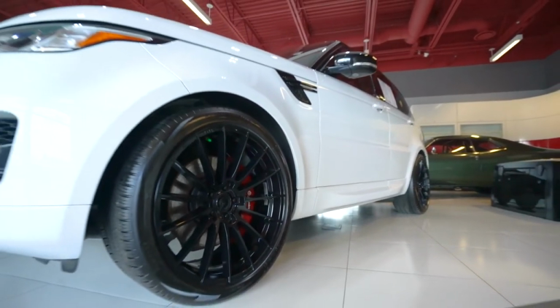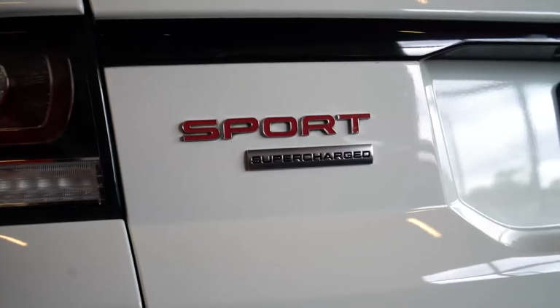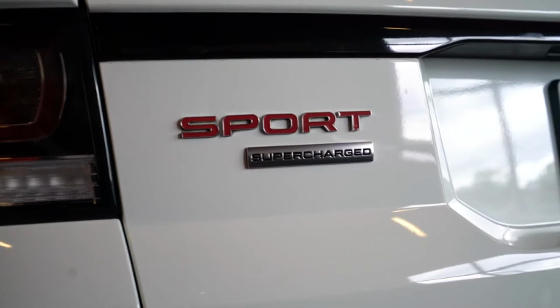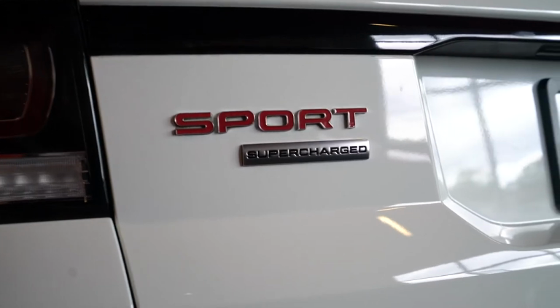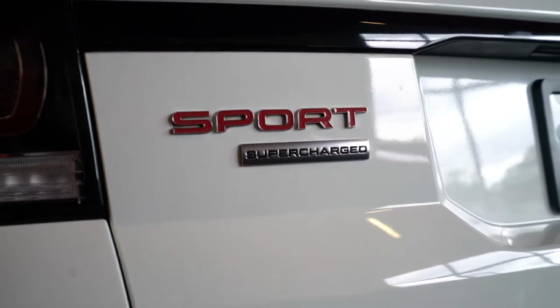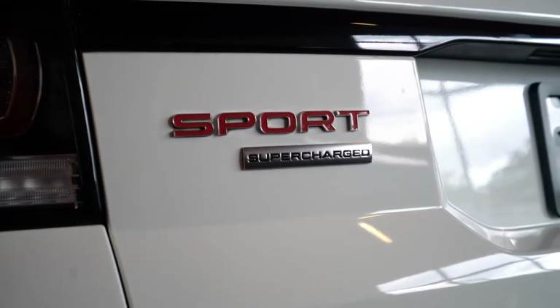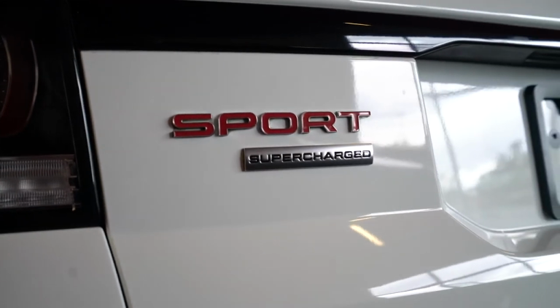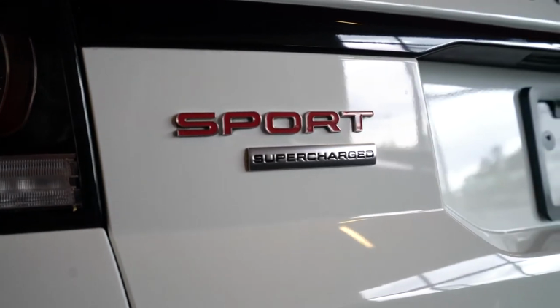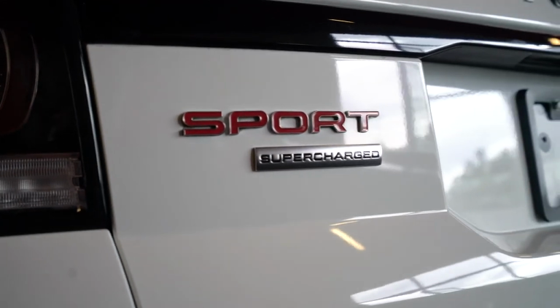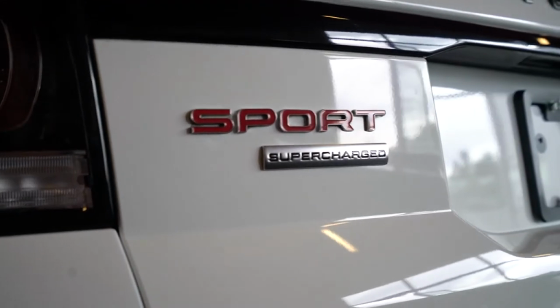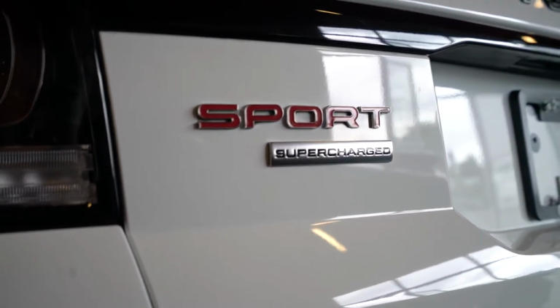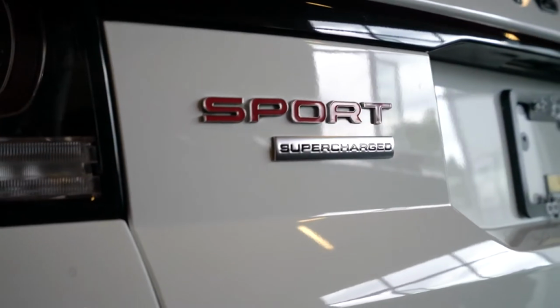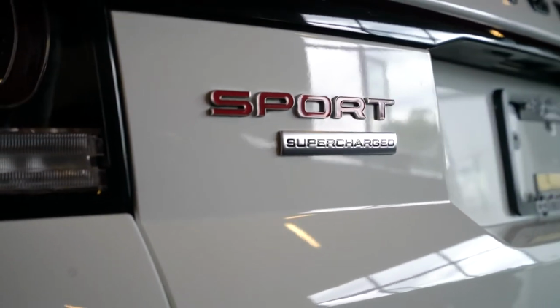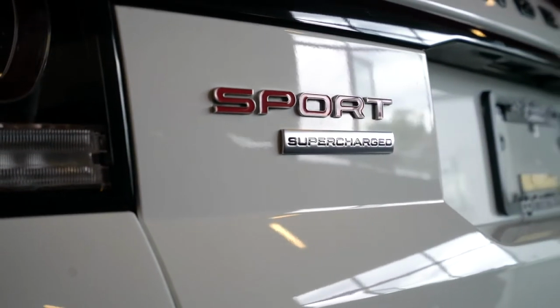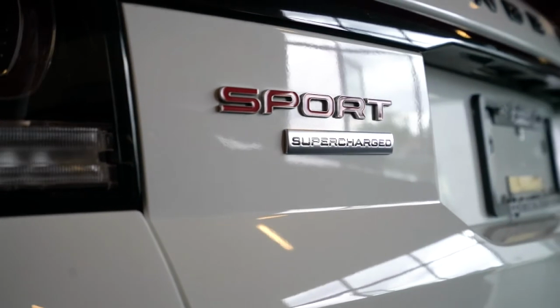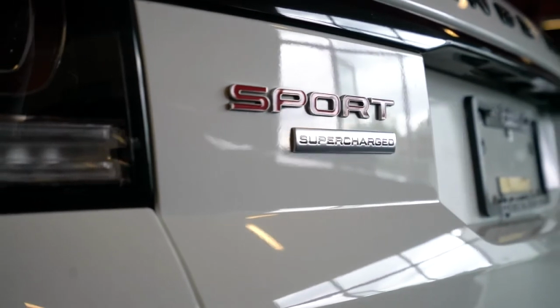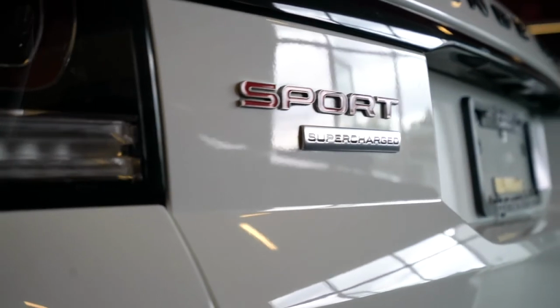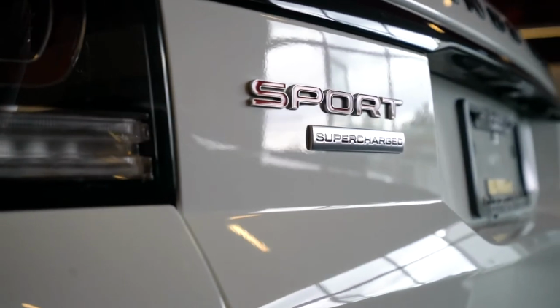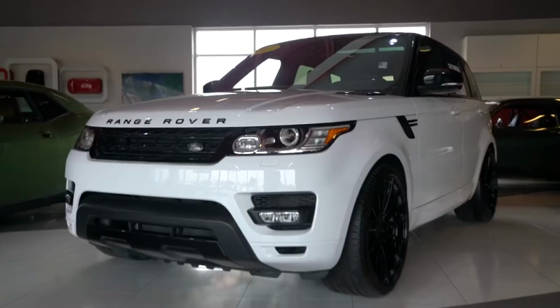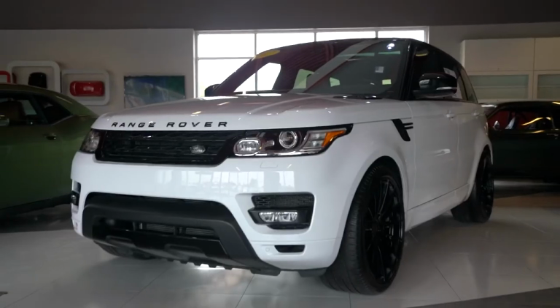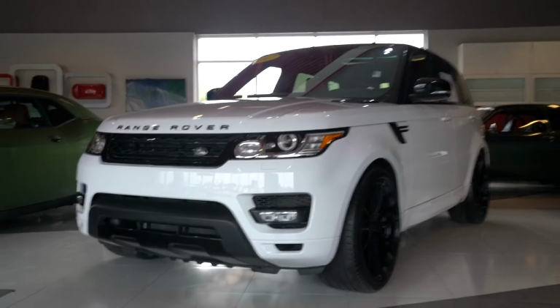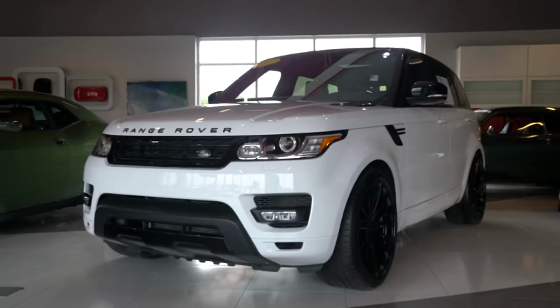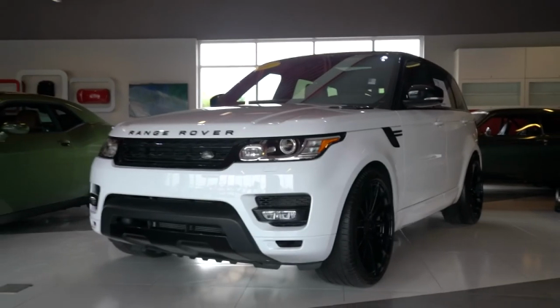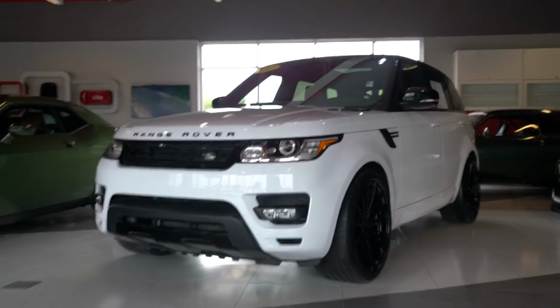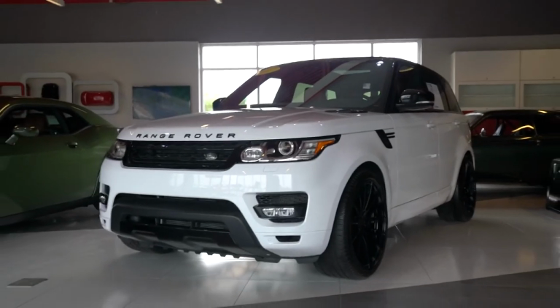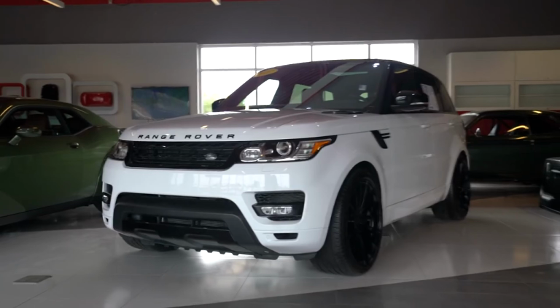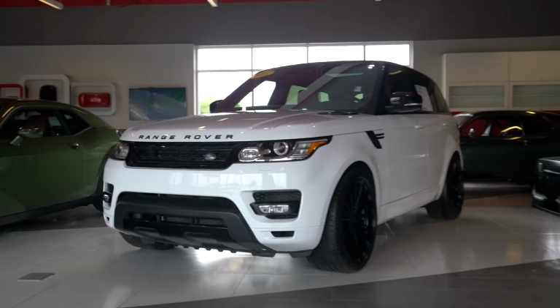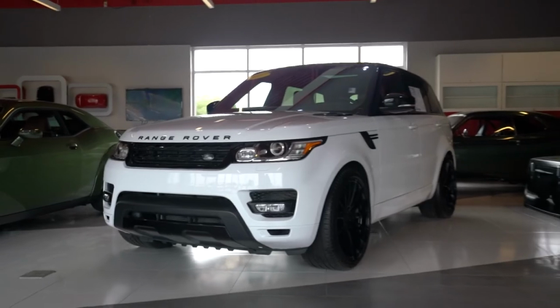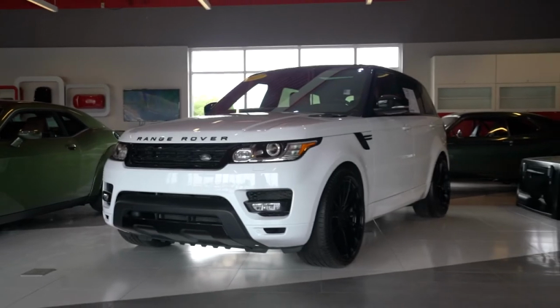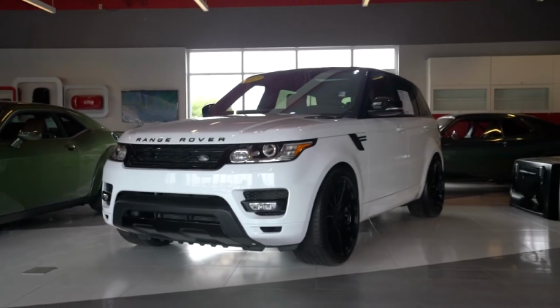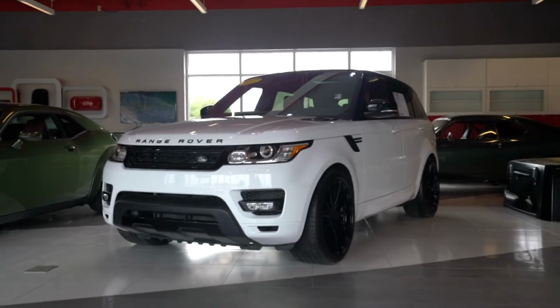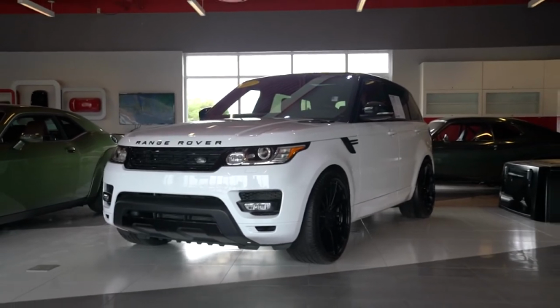It's also the Sport Edition. It's supercharged — a very nice vehicle with only 48,000 miles.